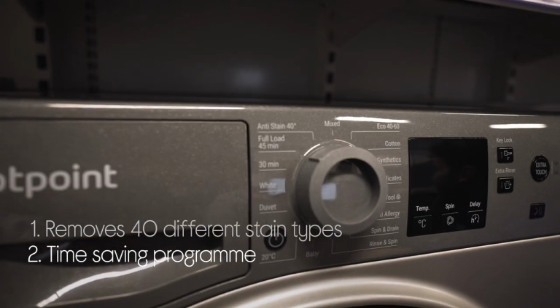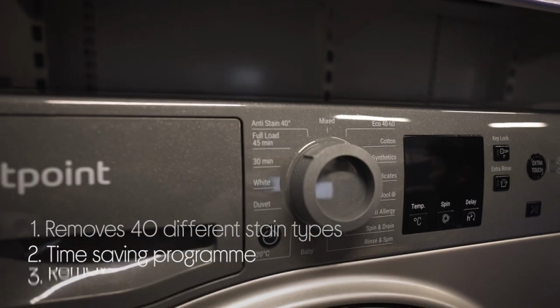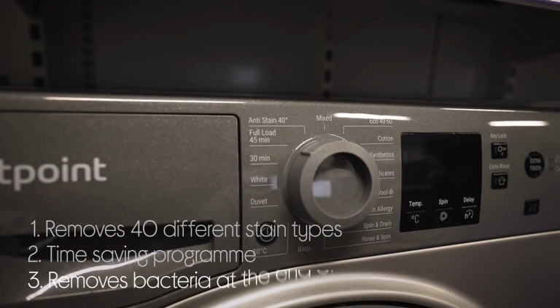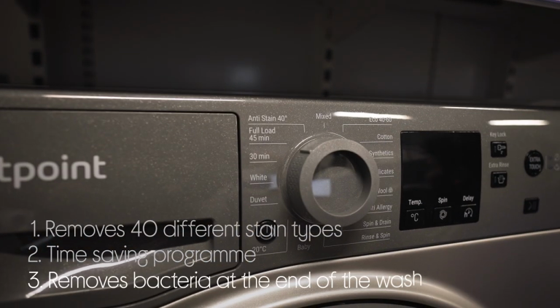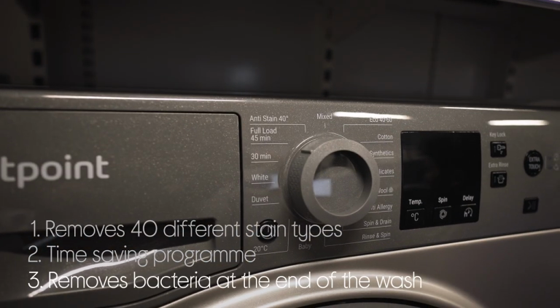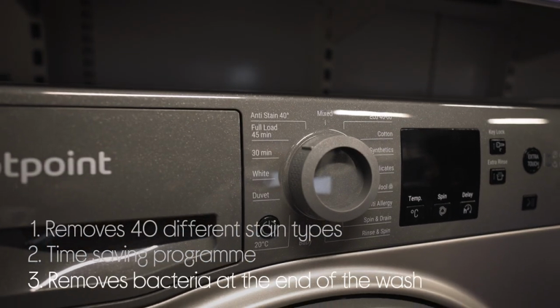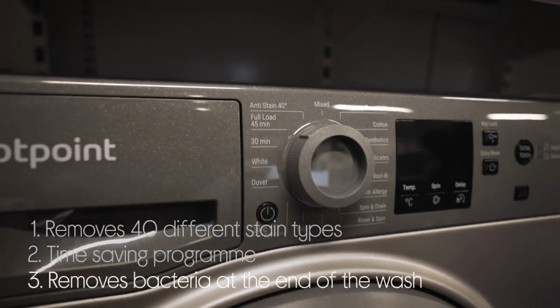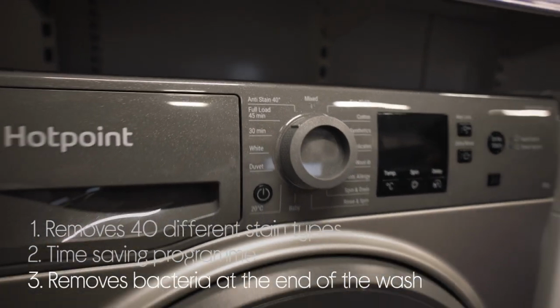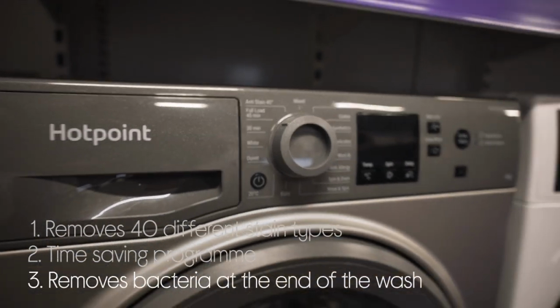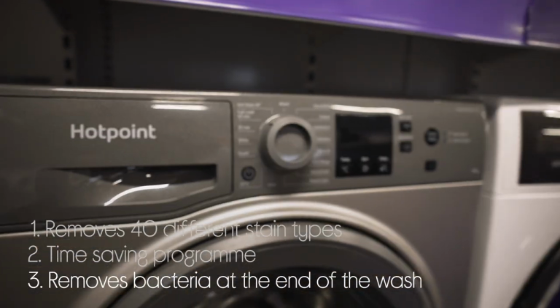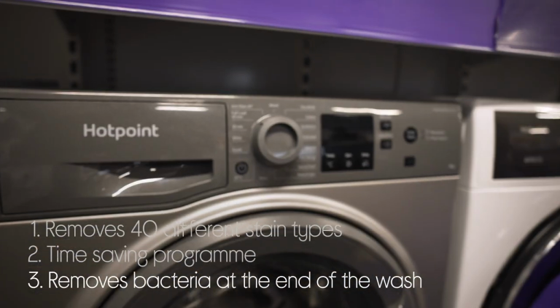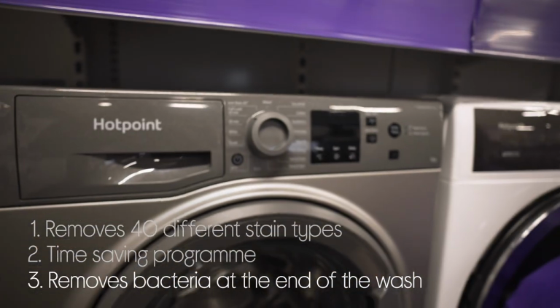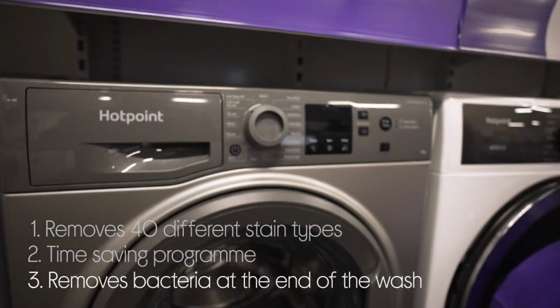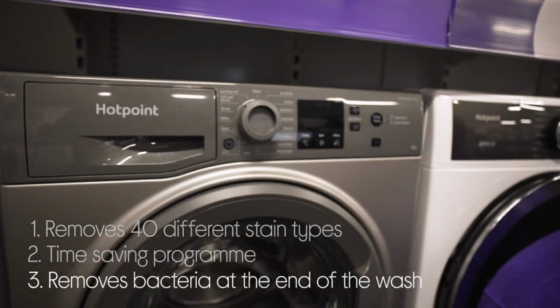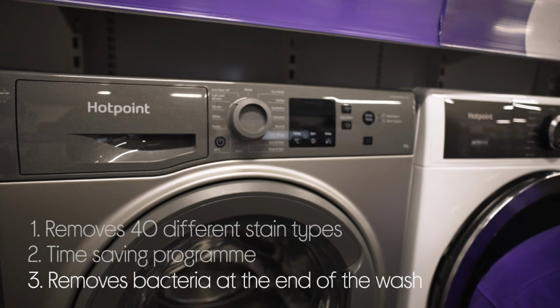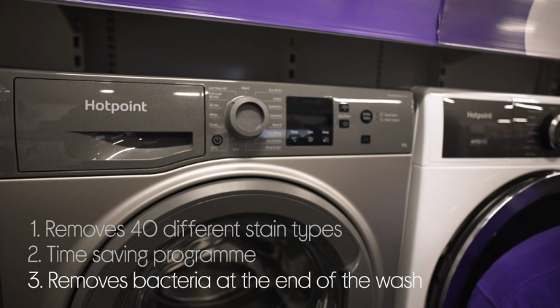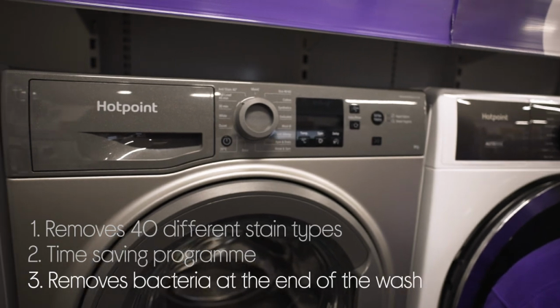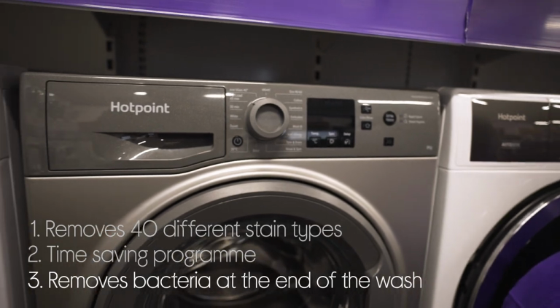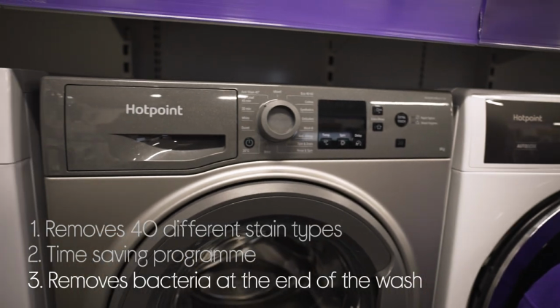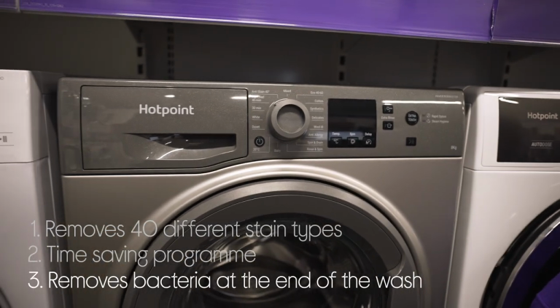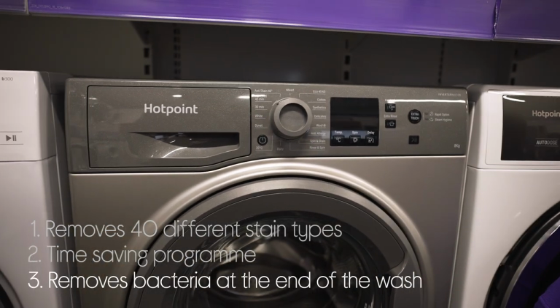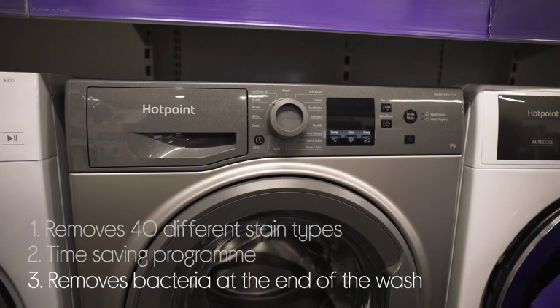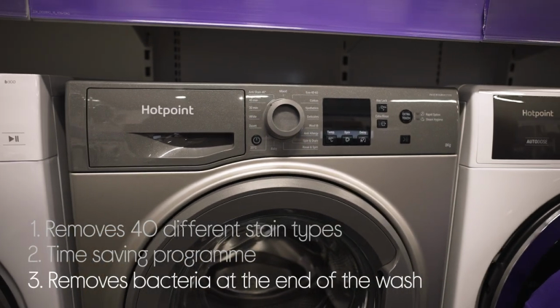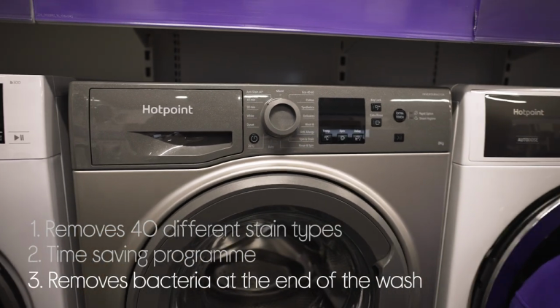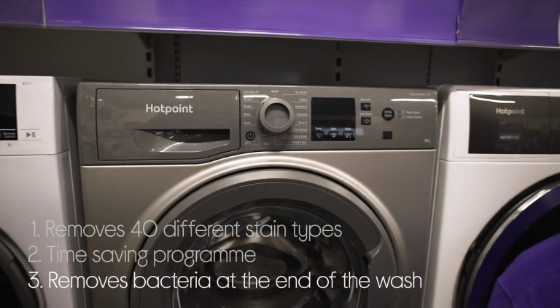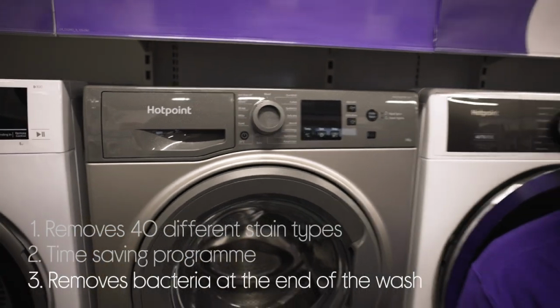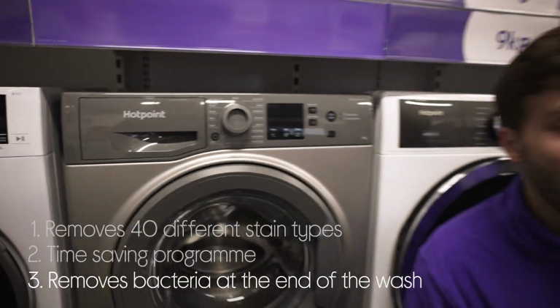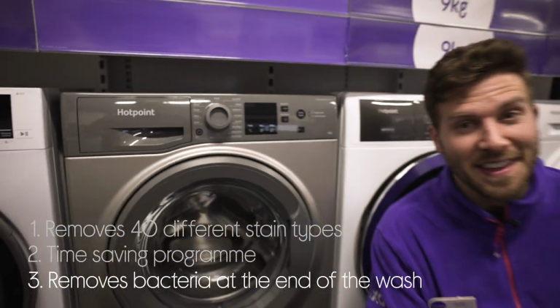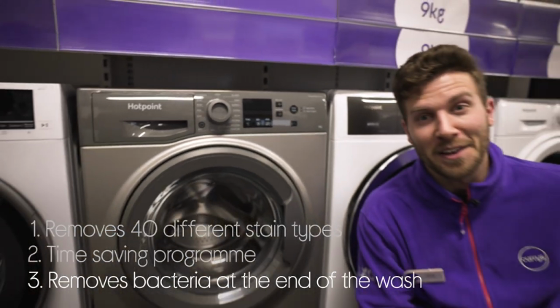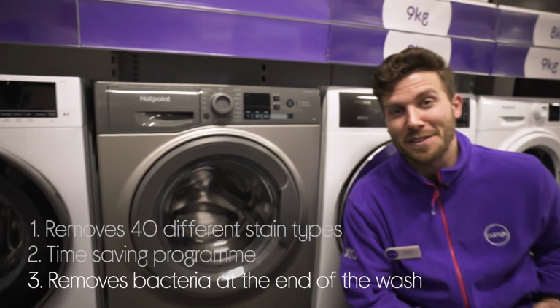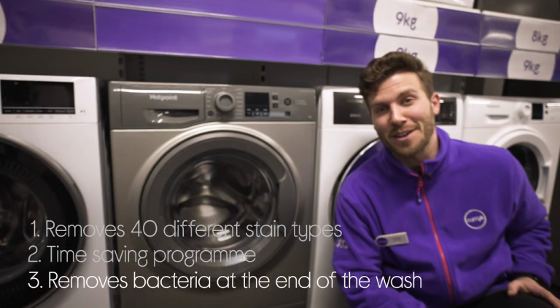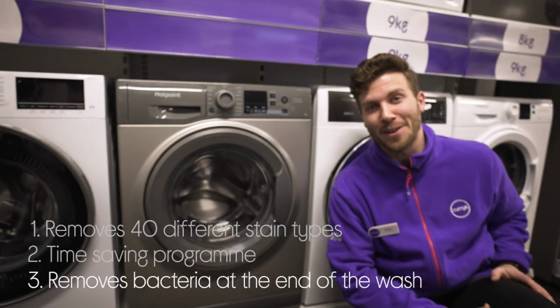And your clothes are perfectly cleaned with 99.9% of common bacteria removed by steam at the end of the cycle.